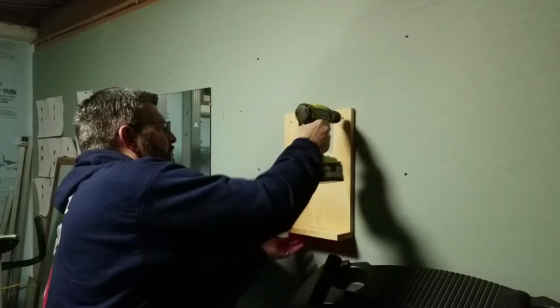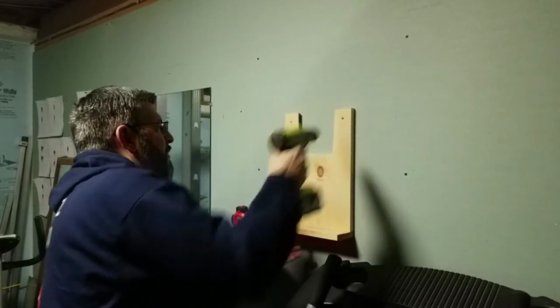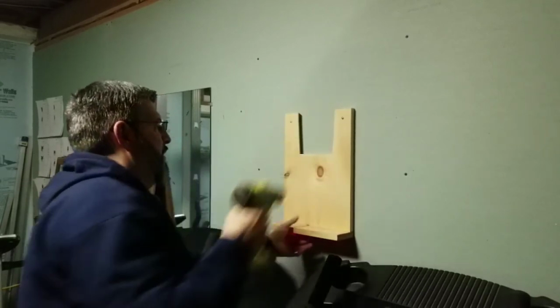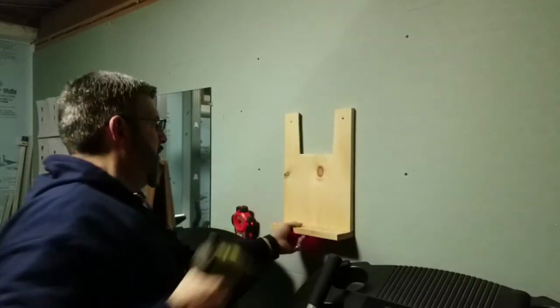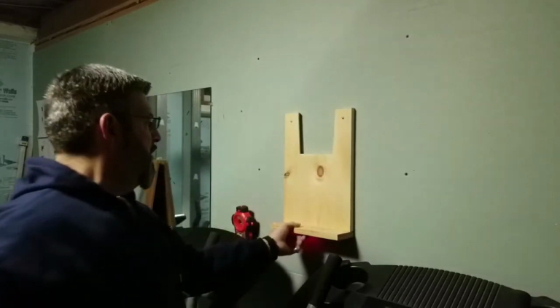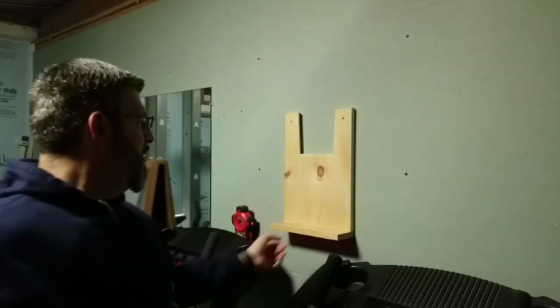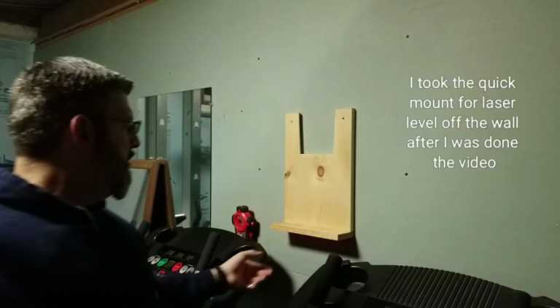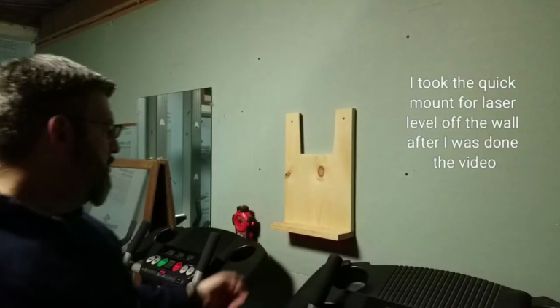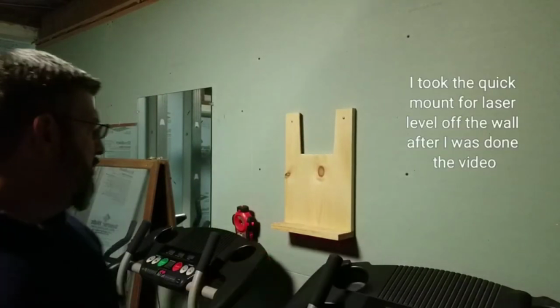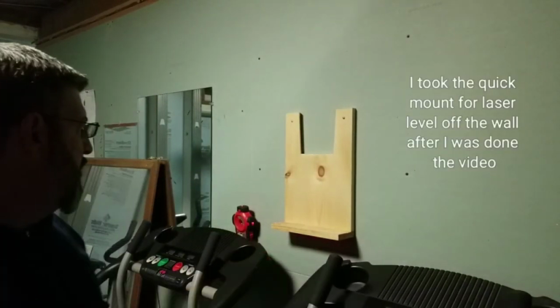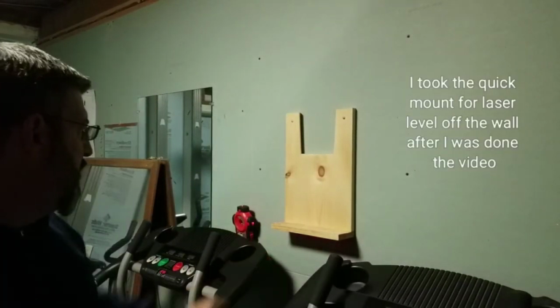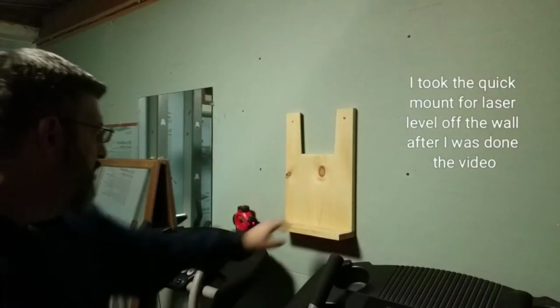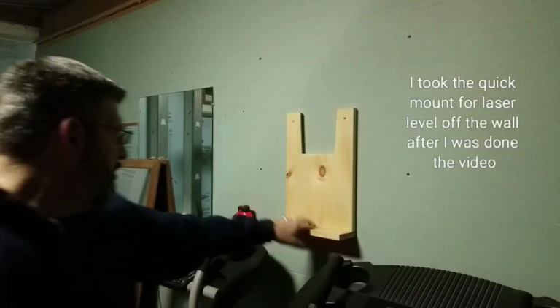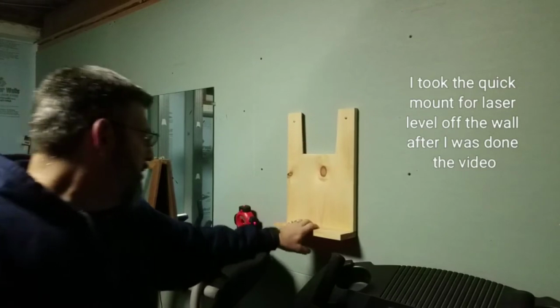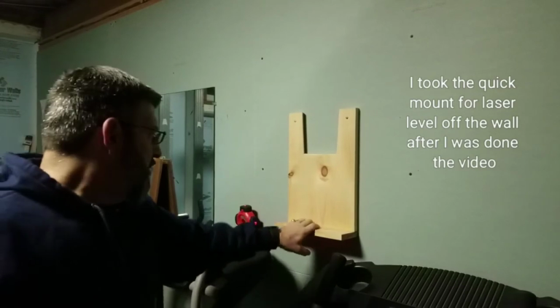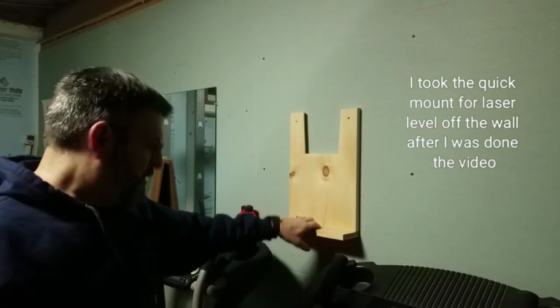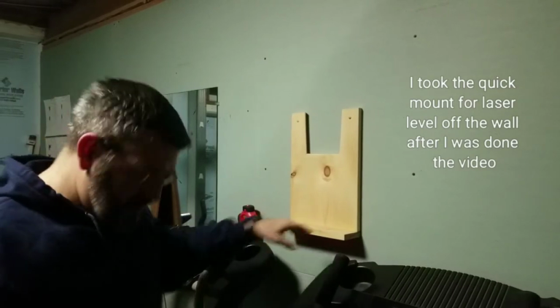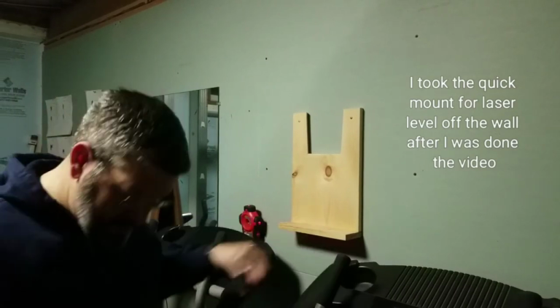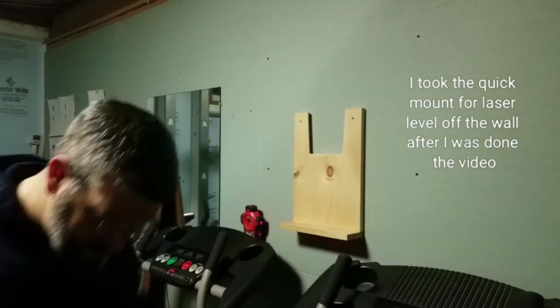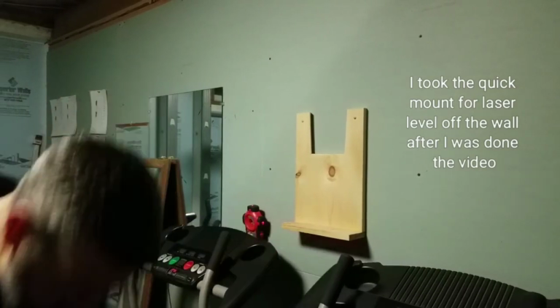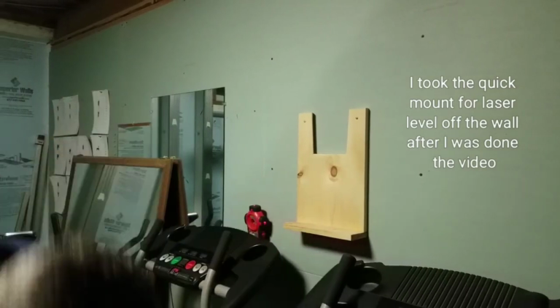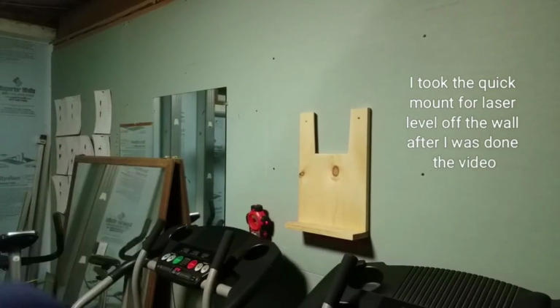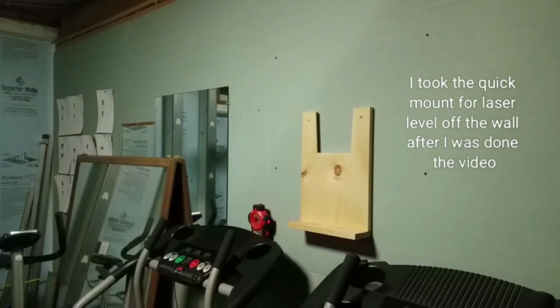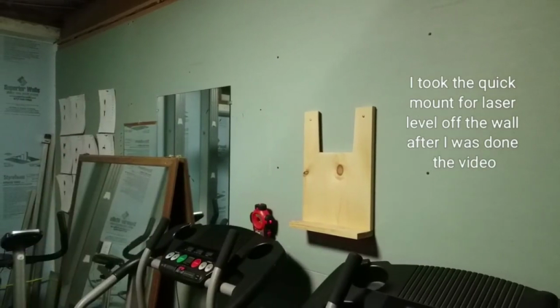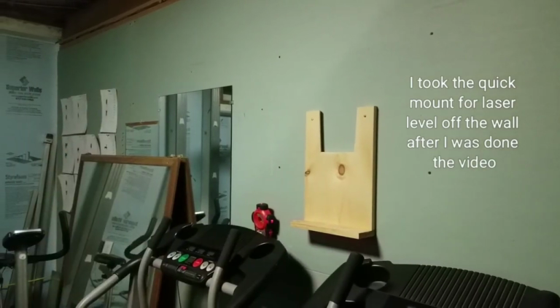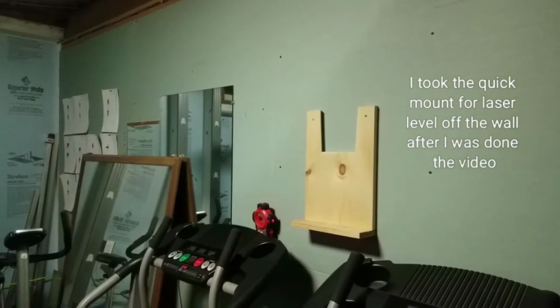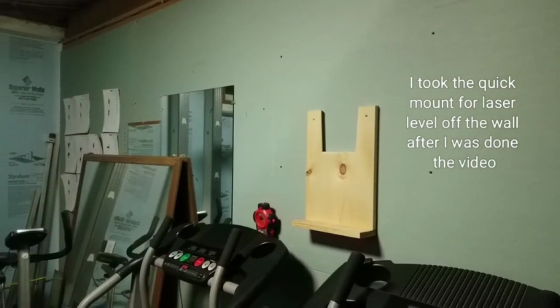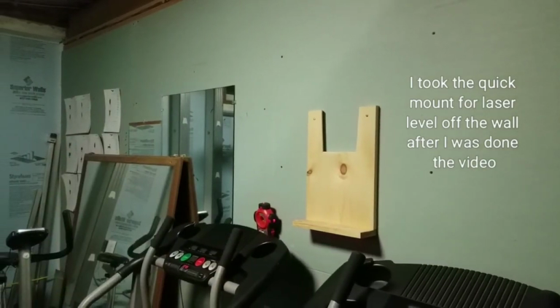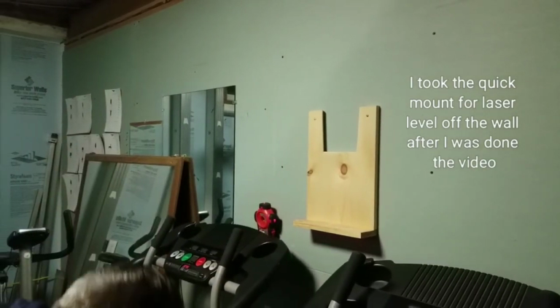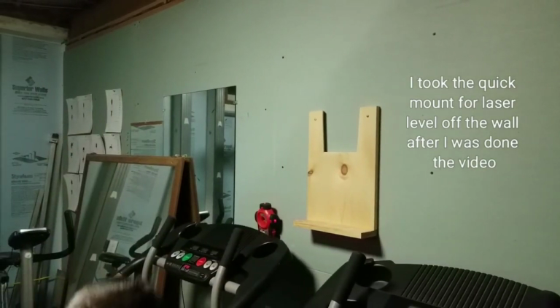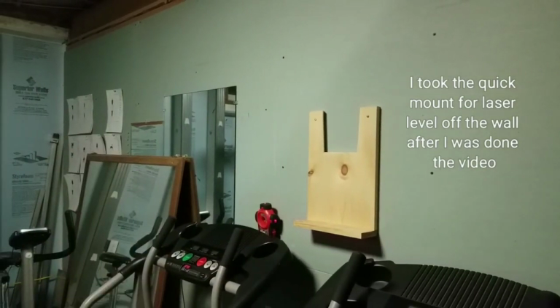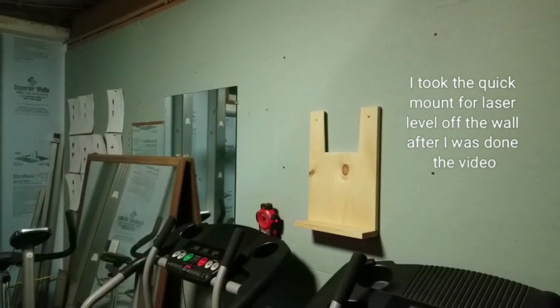The wall hangers are on there — the mount is secured to the wall.